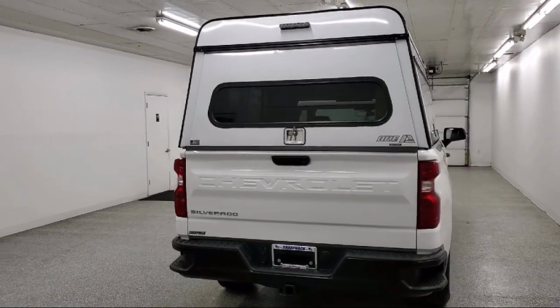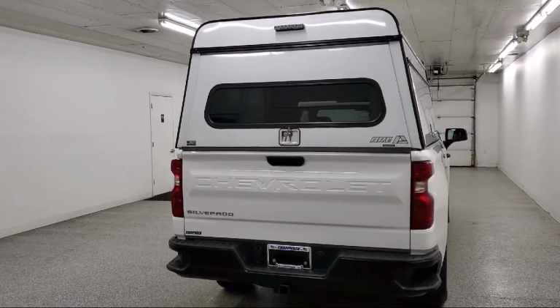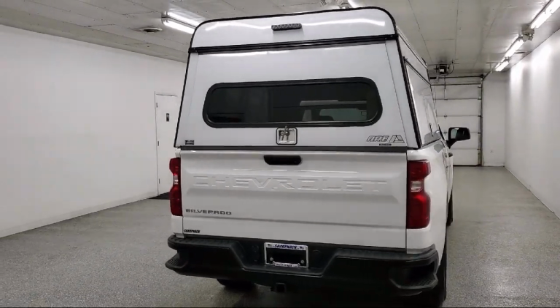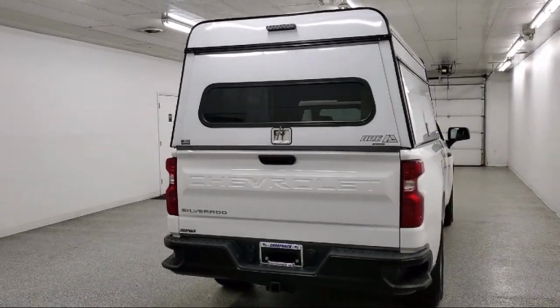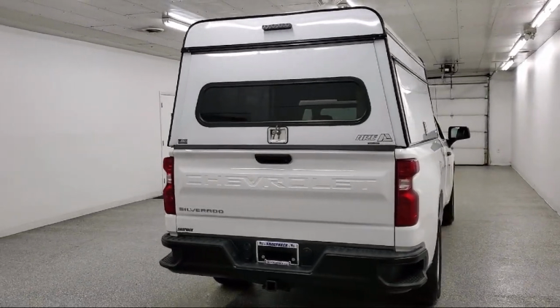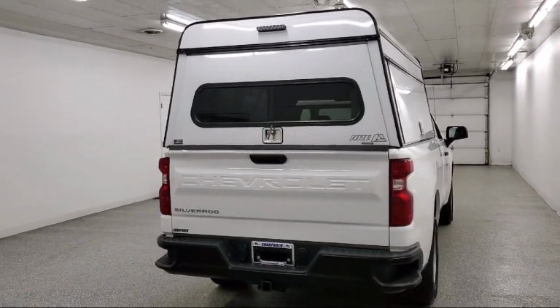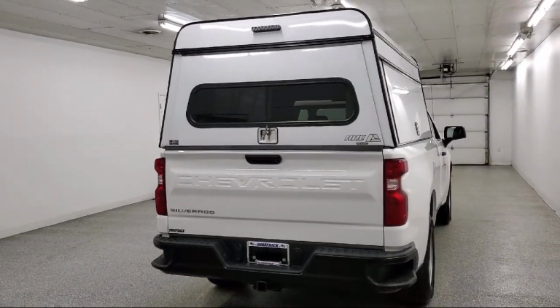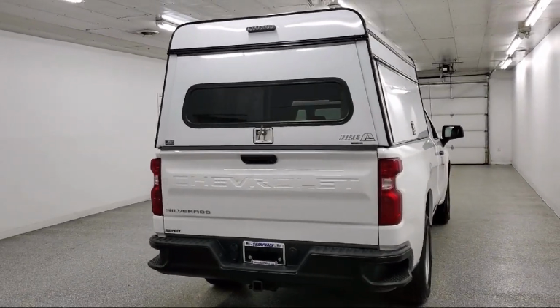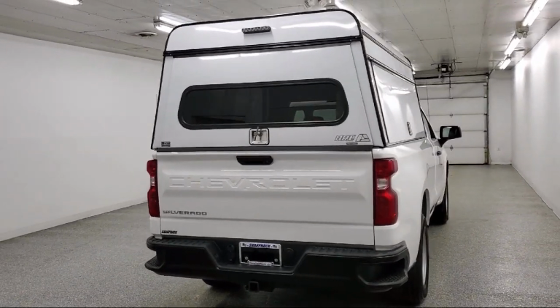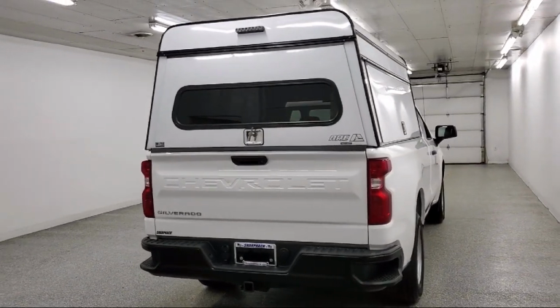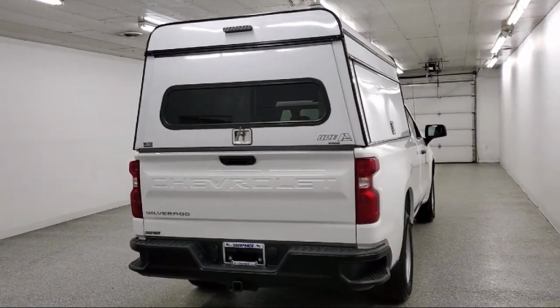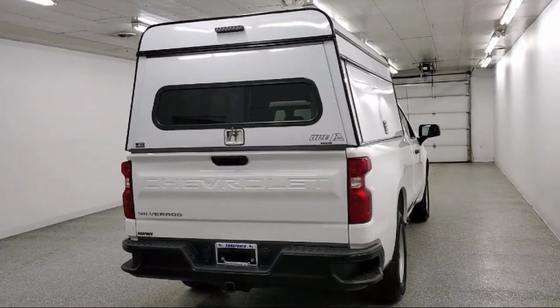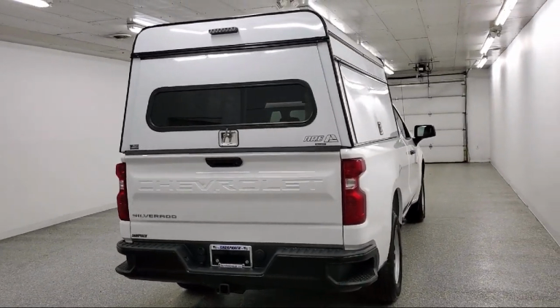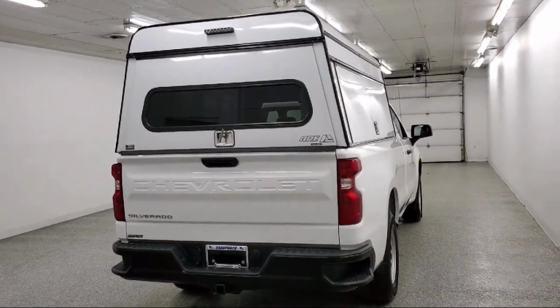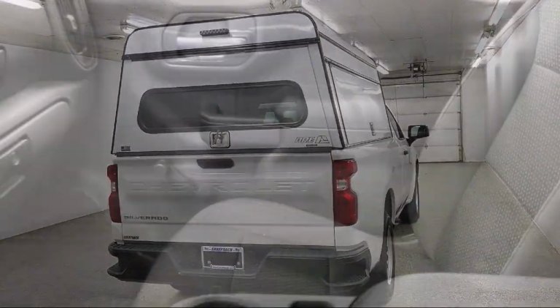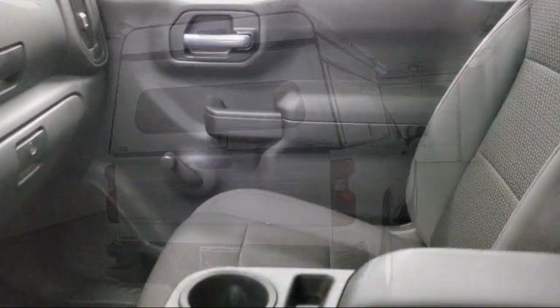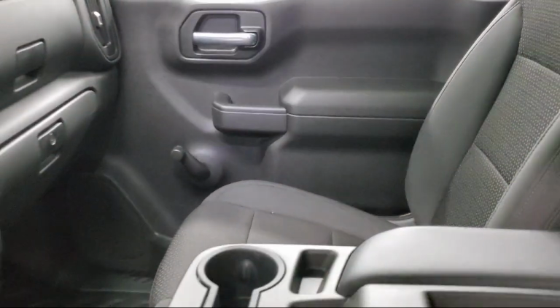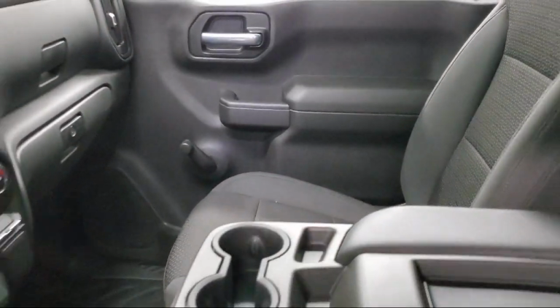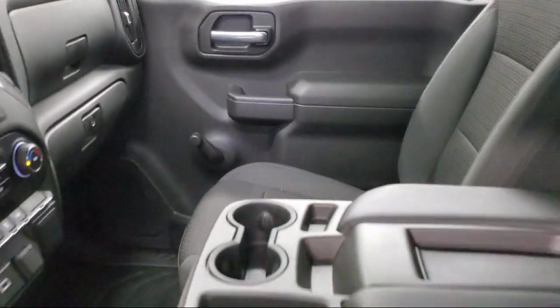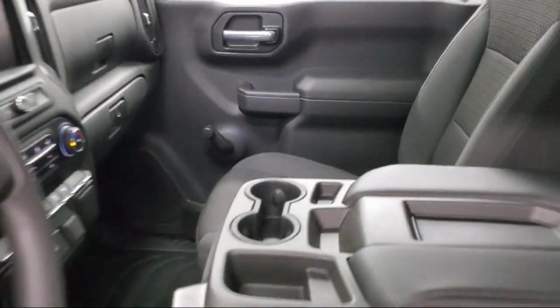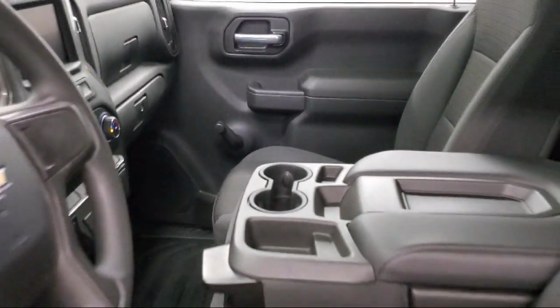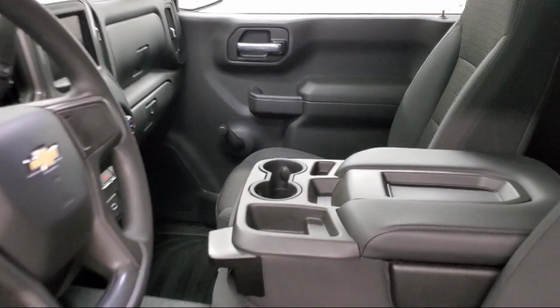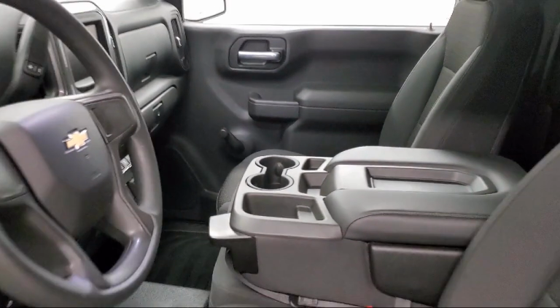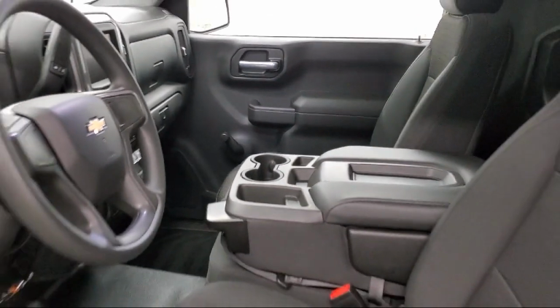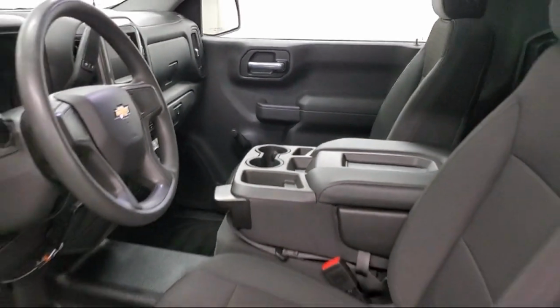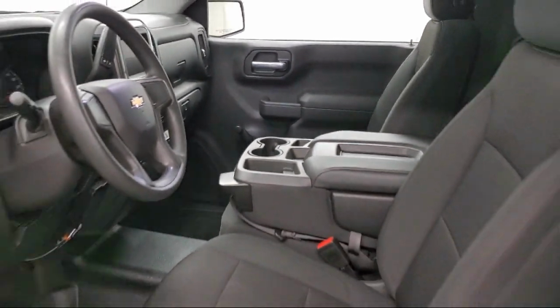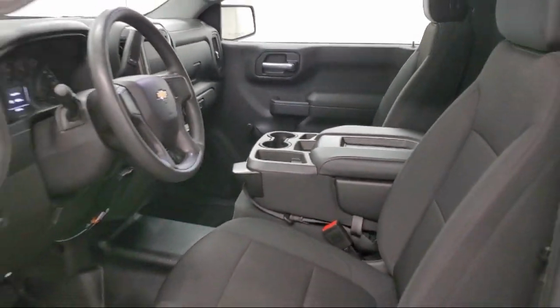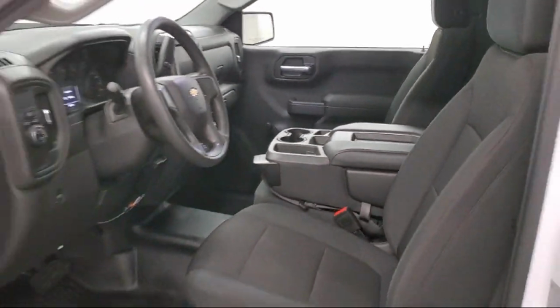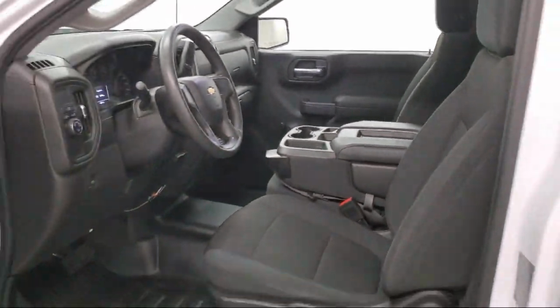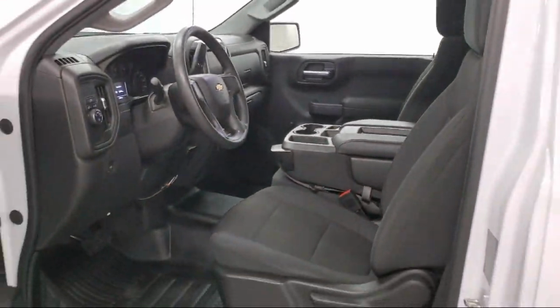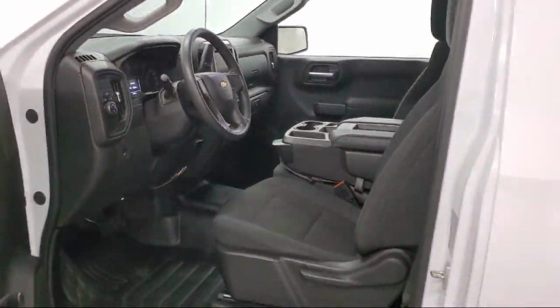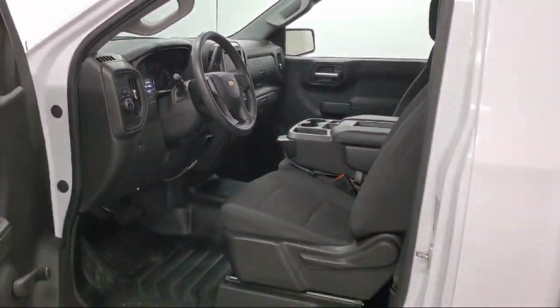Additional features include air conditioning, a power outlet, and a USB port. The vehicle has less than 25,000 miles on the odometer.